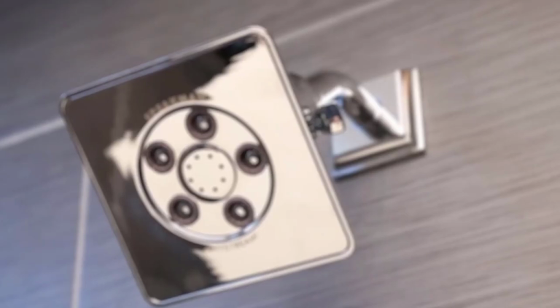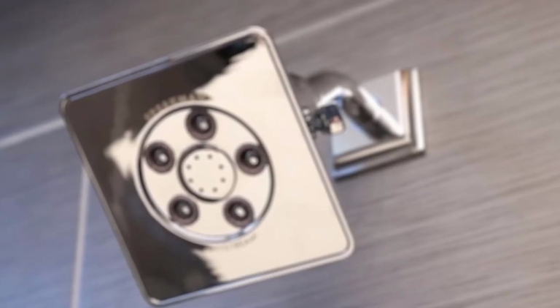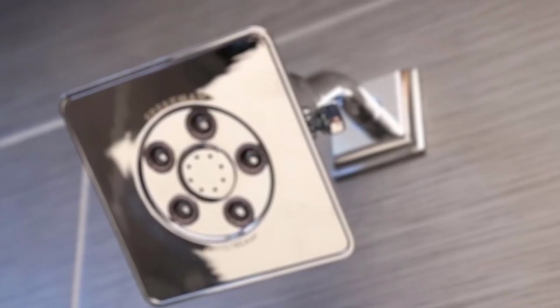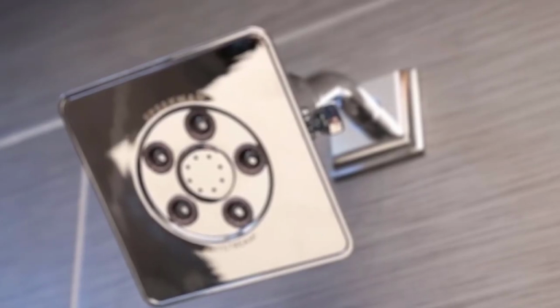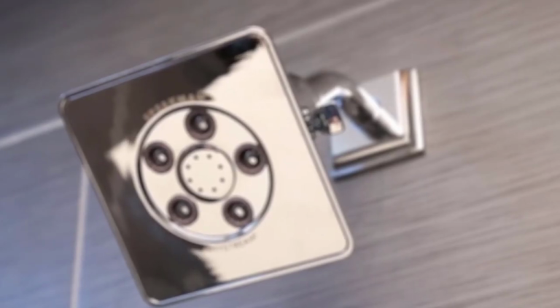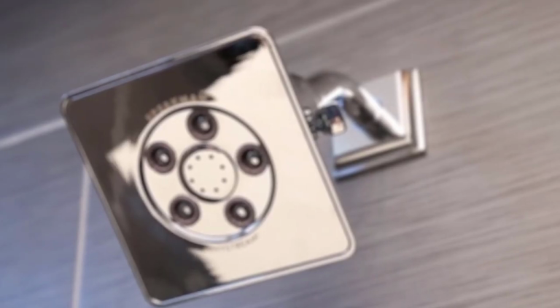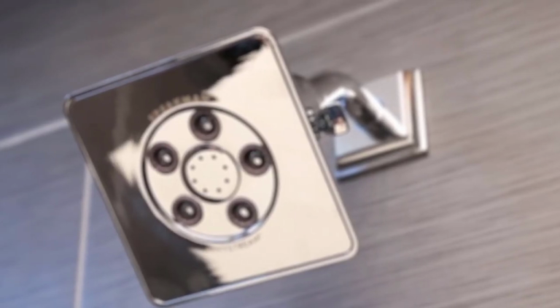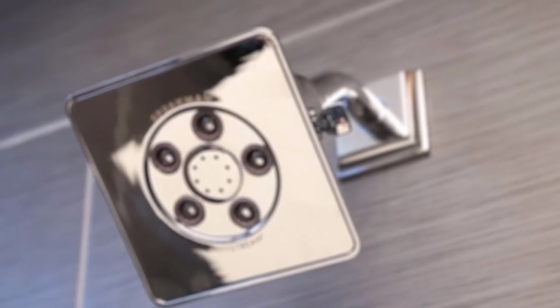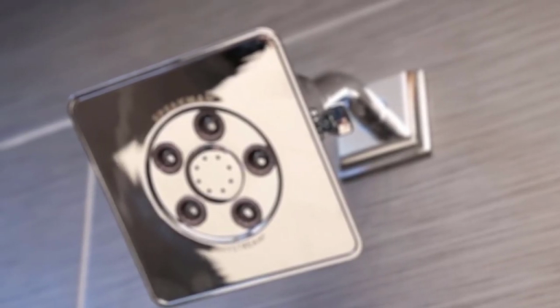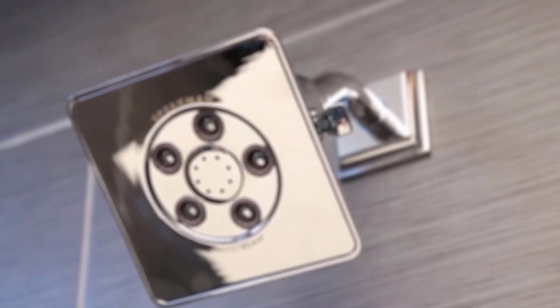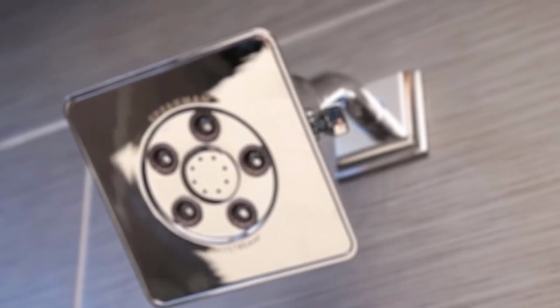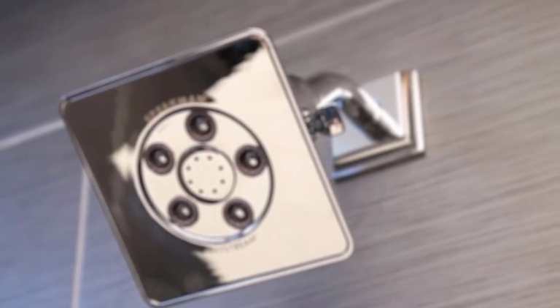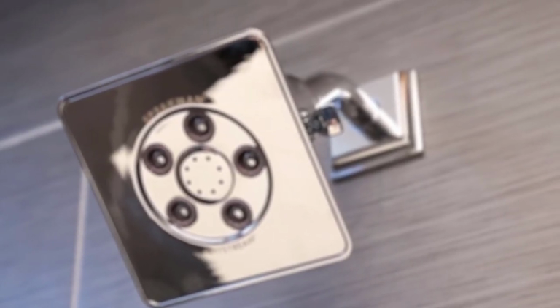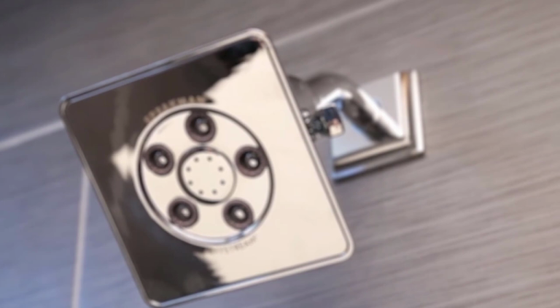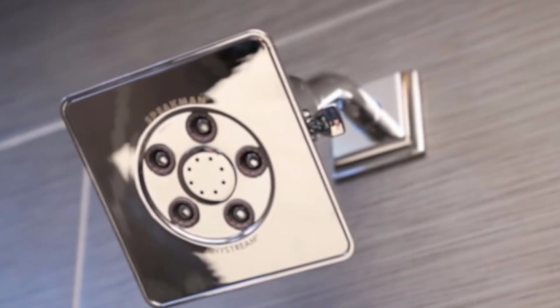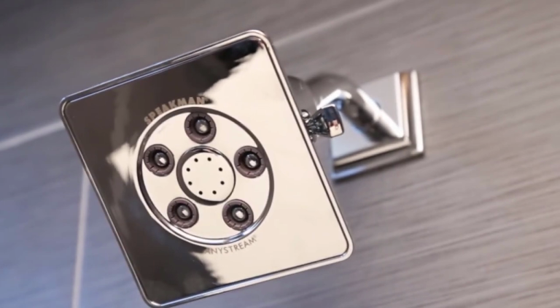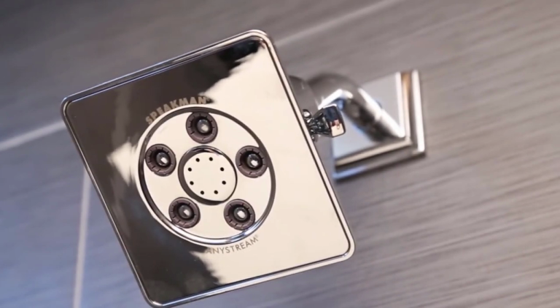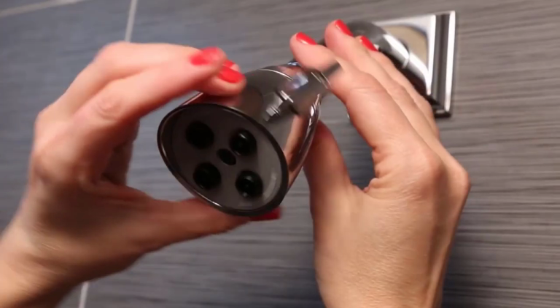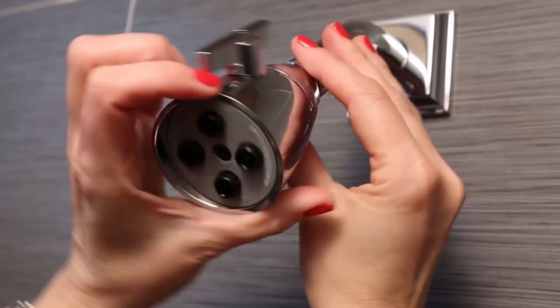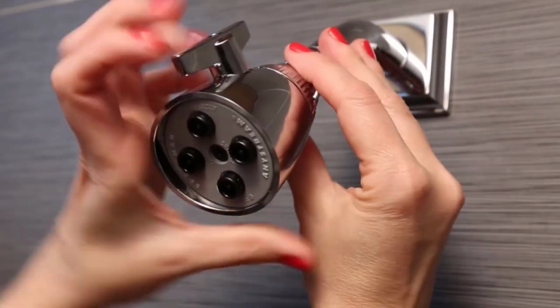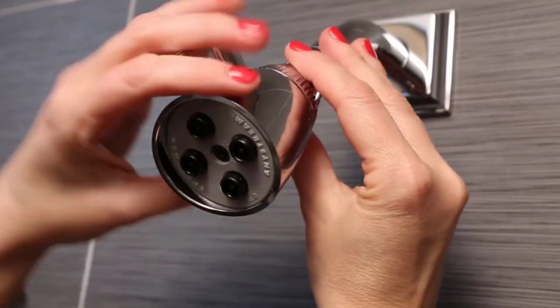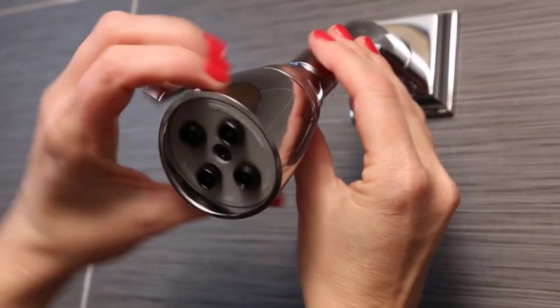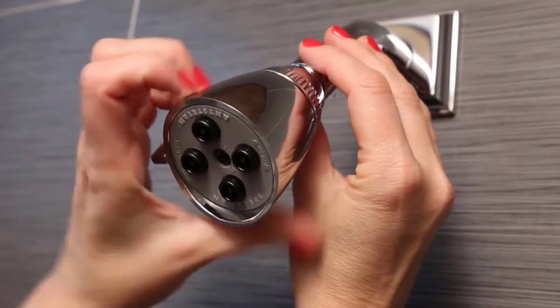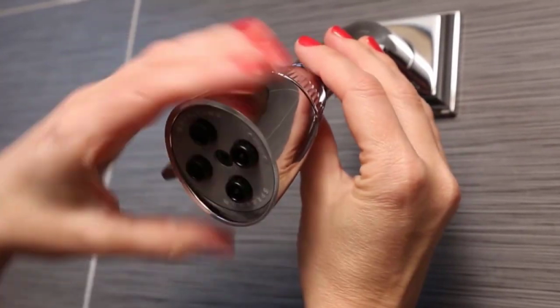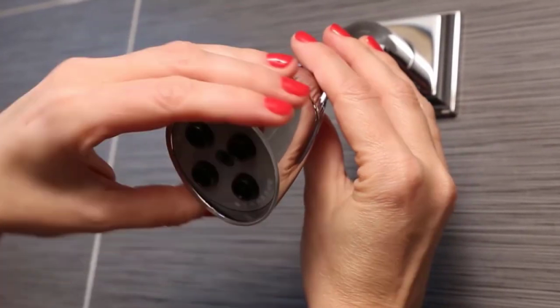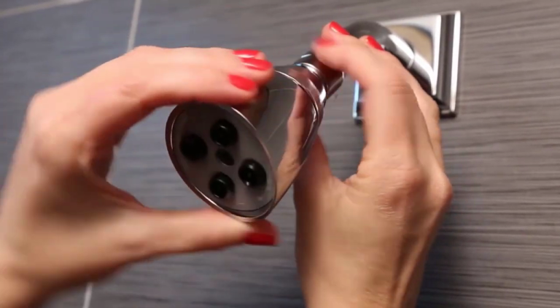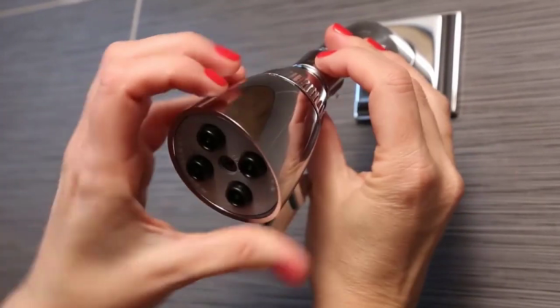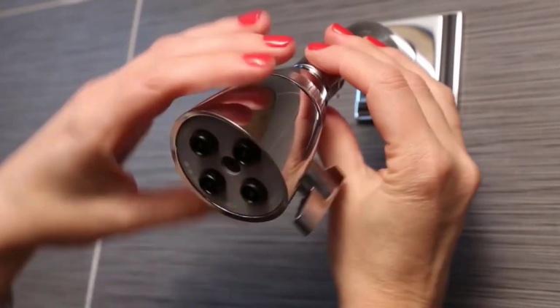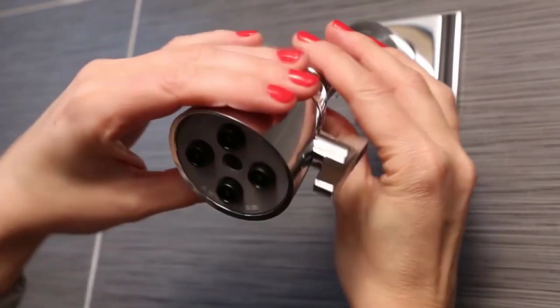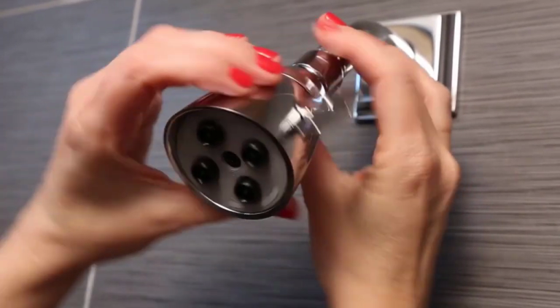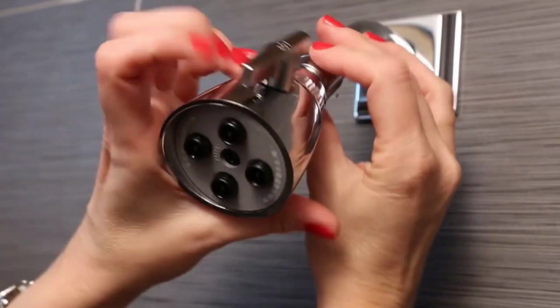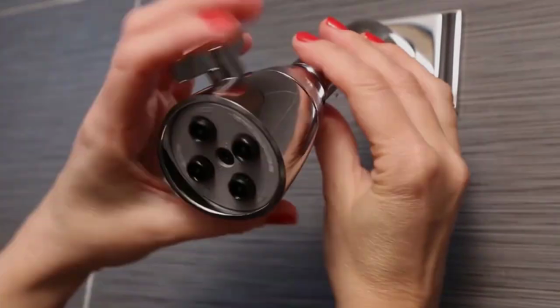Moreover, it is as easy to install as screwing a bulb in the holder, so no need to hire a professional to get the job done.